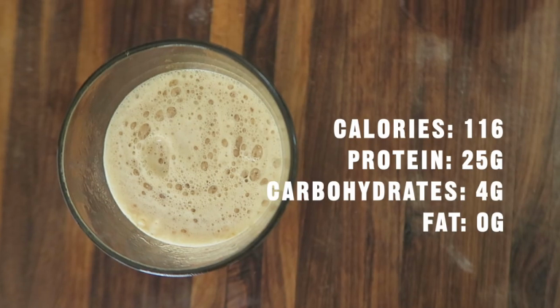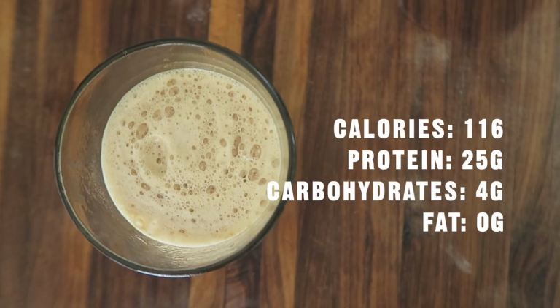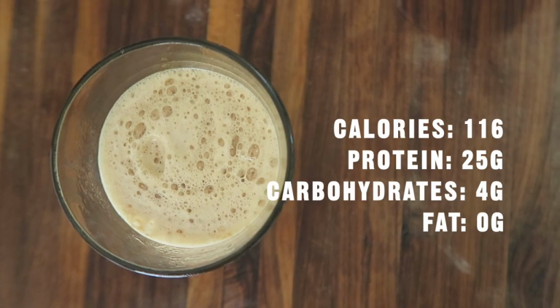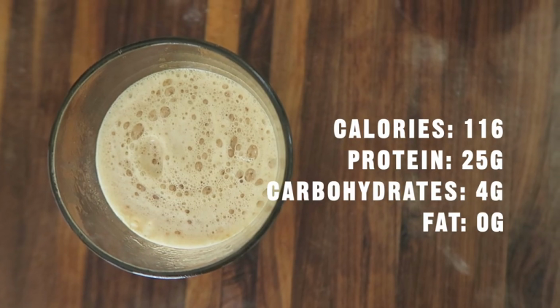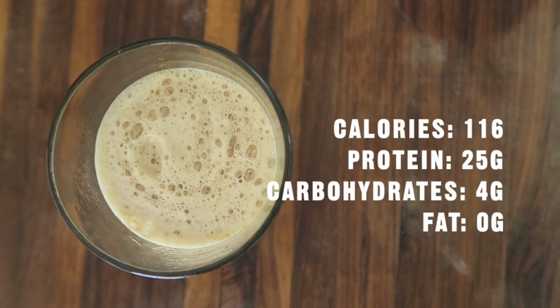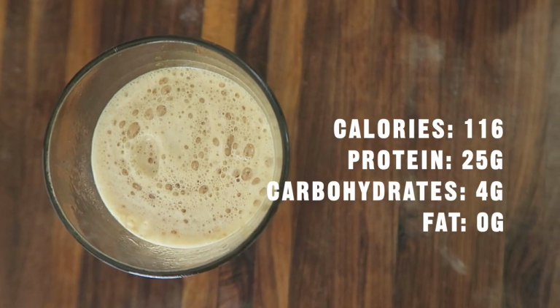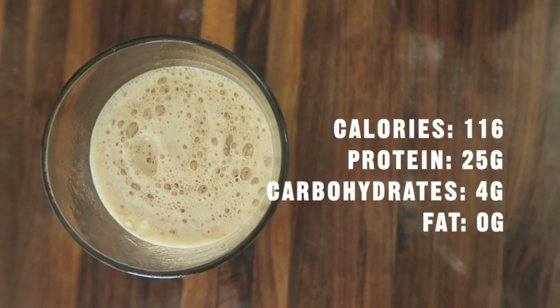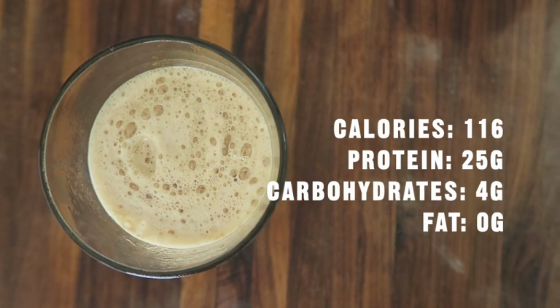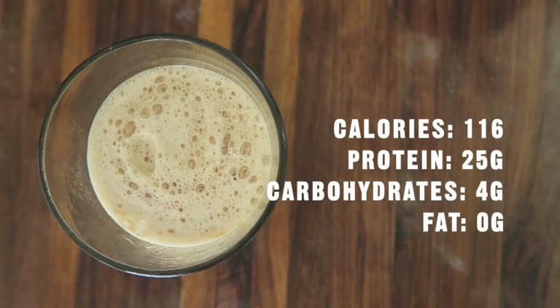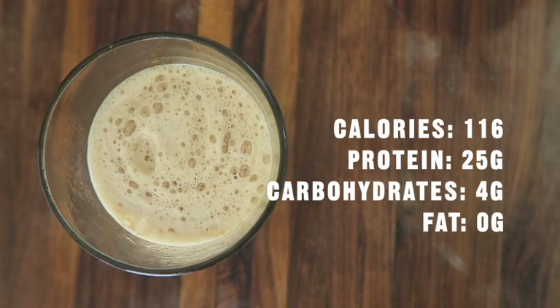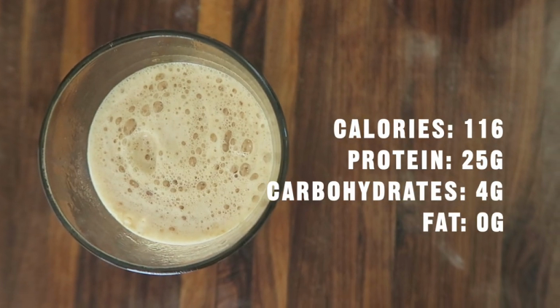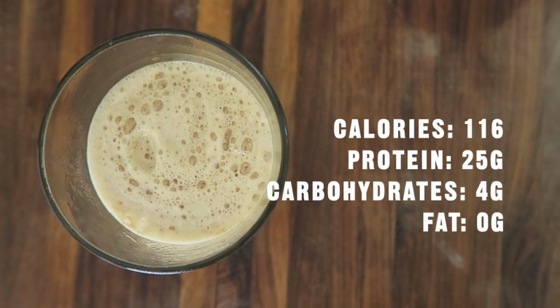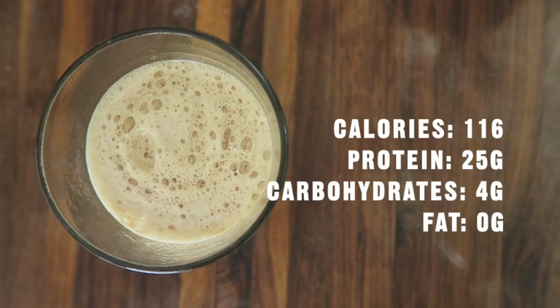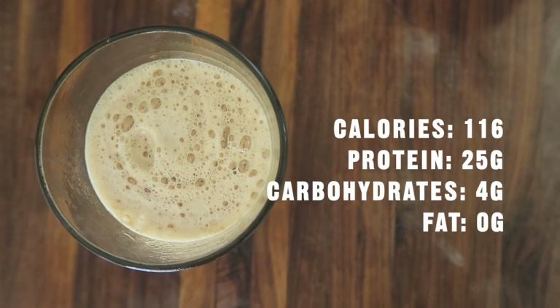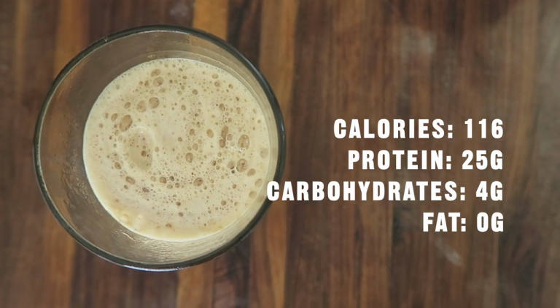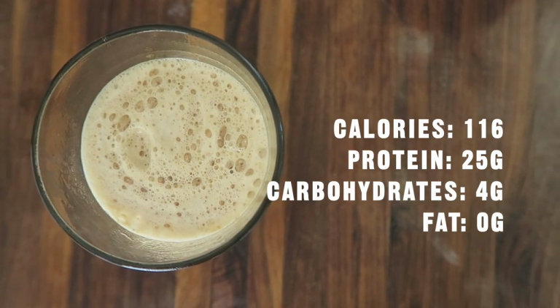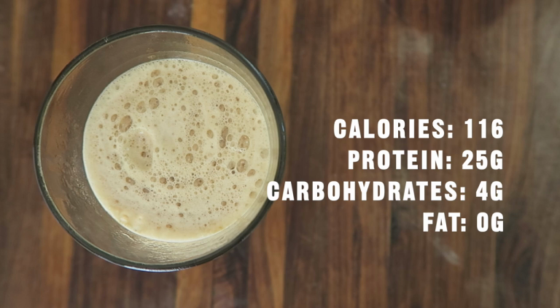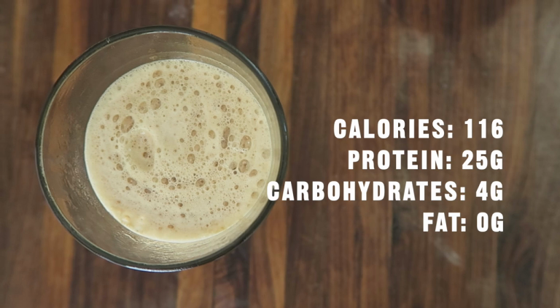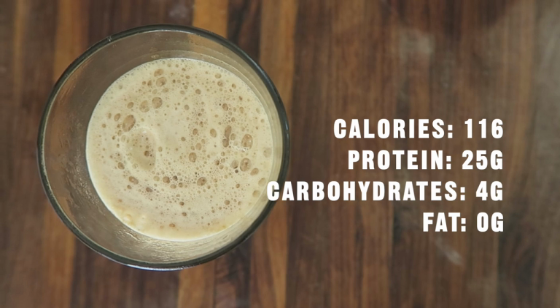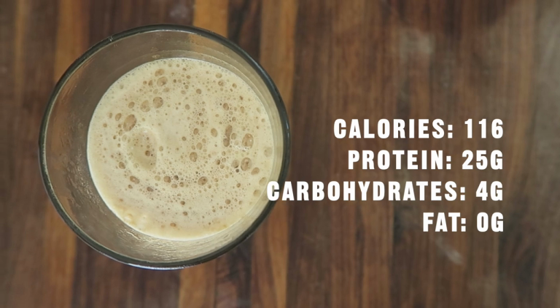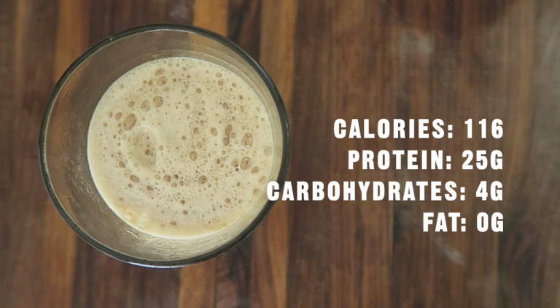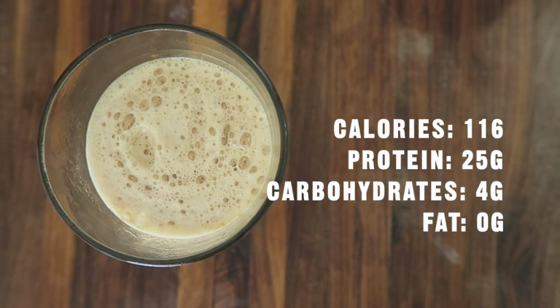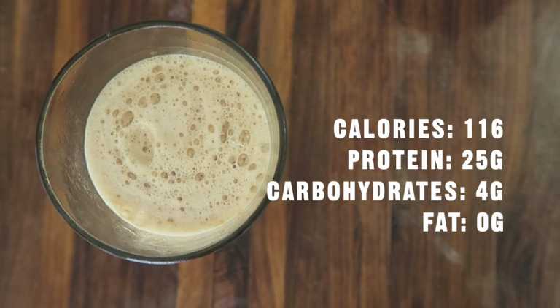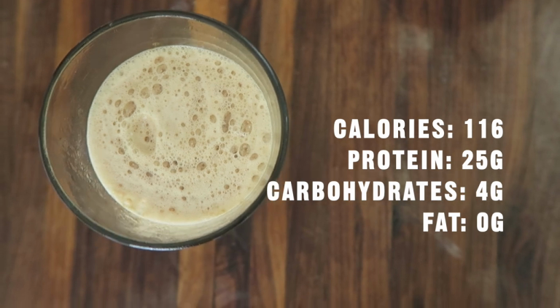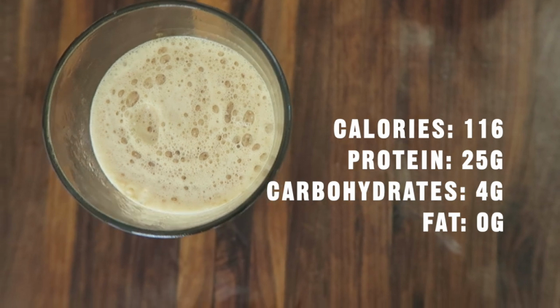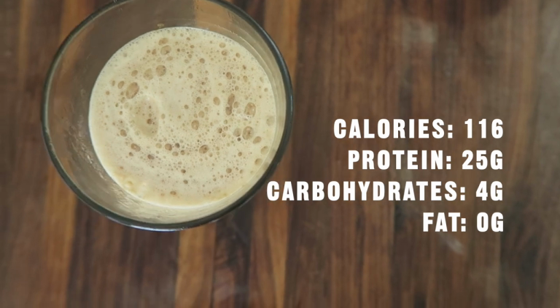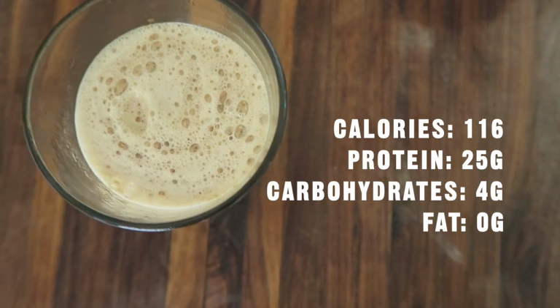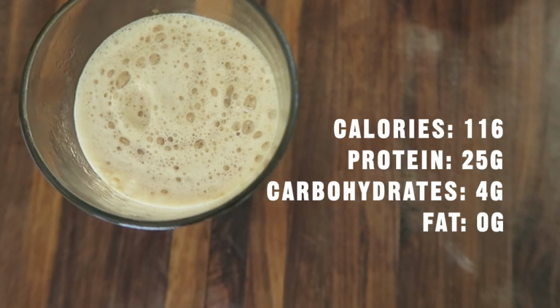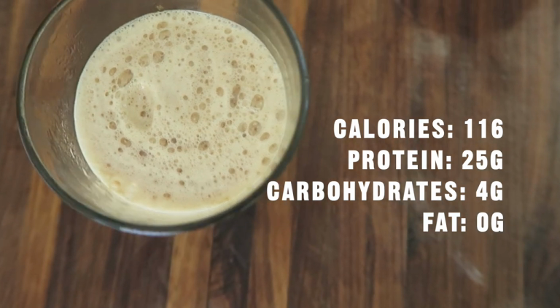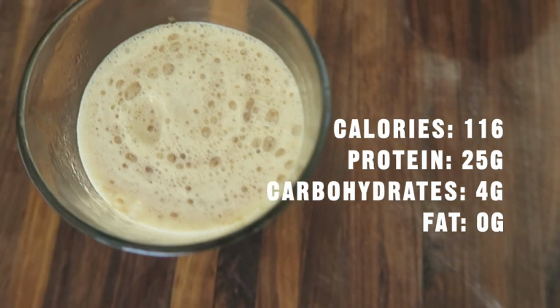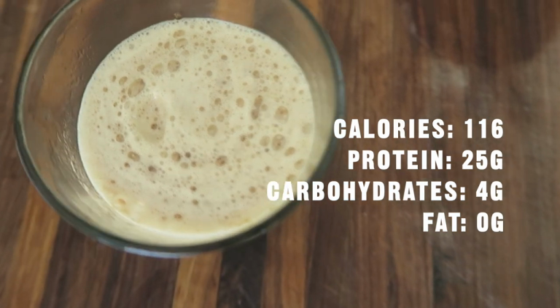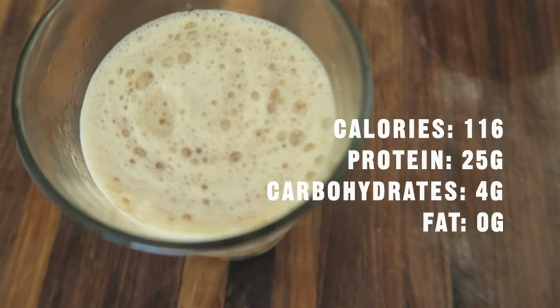Calories: 116. Protein: 25 grams. Carbohydrates: 4 grams. Fat: 0 grams.